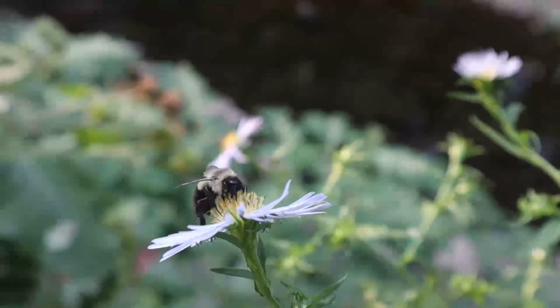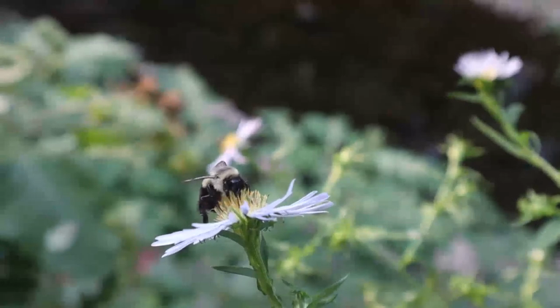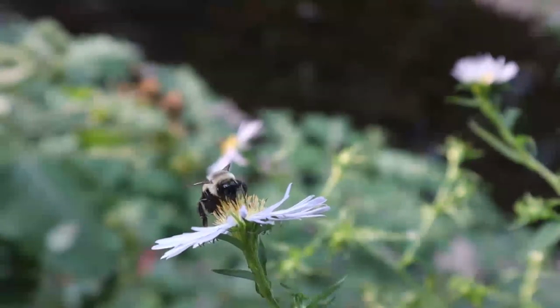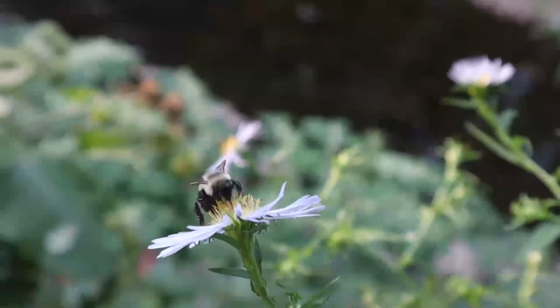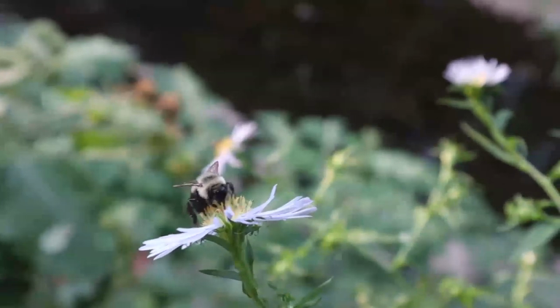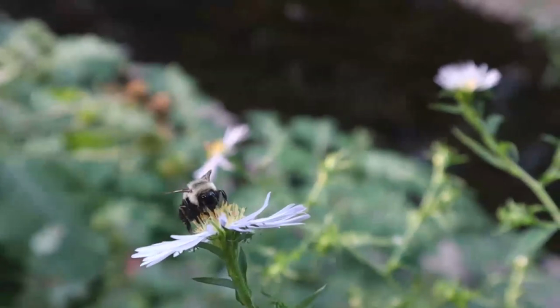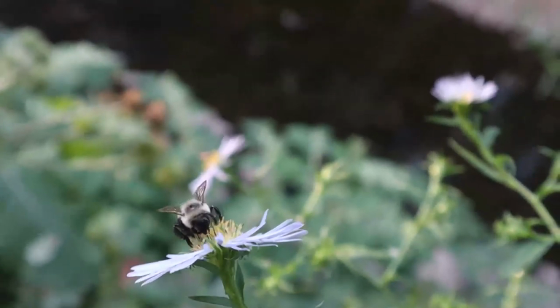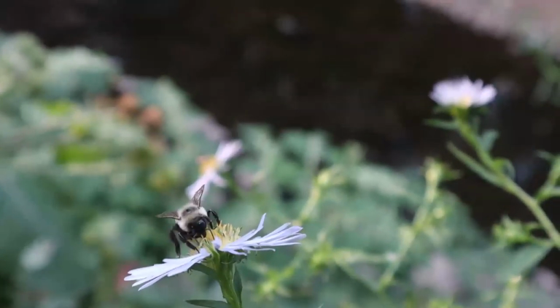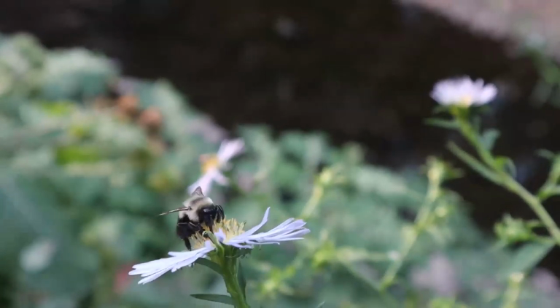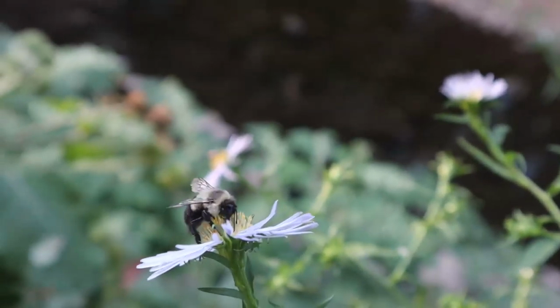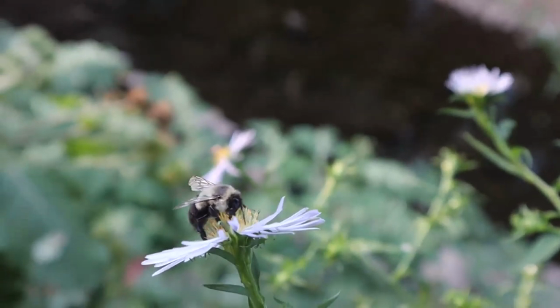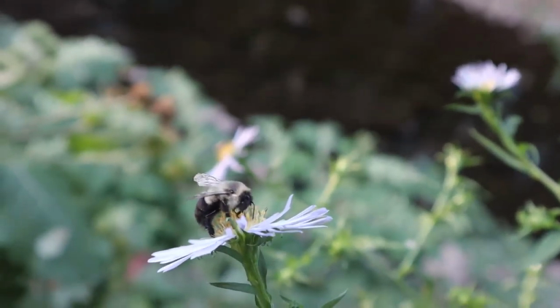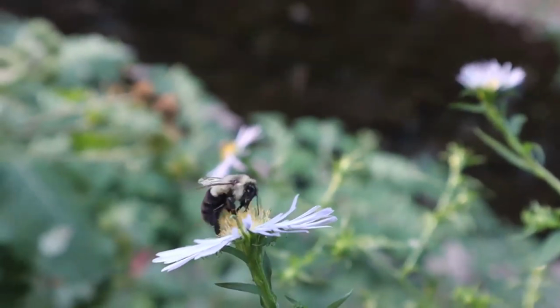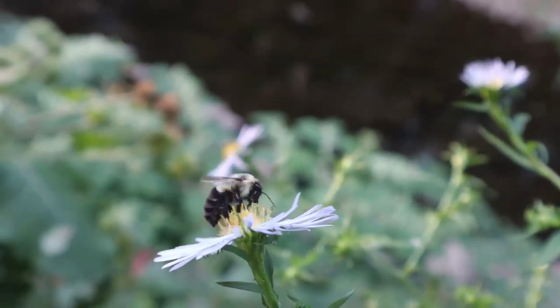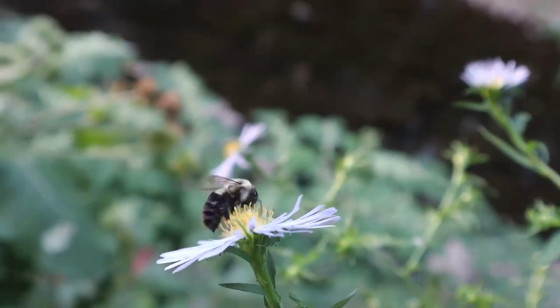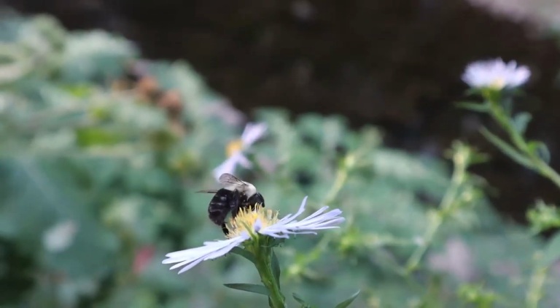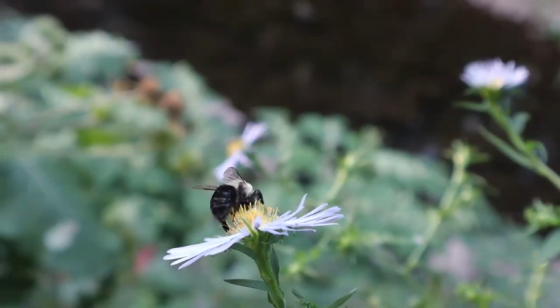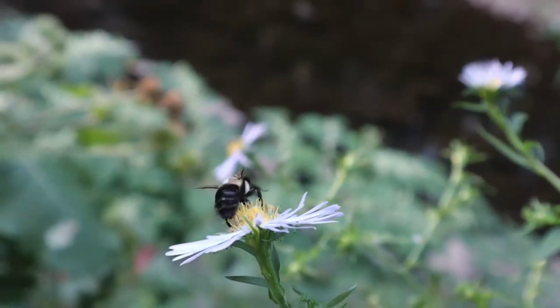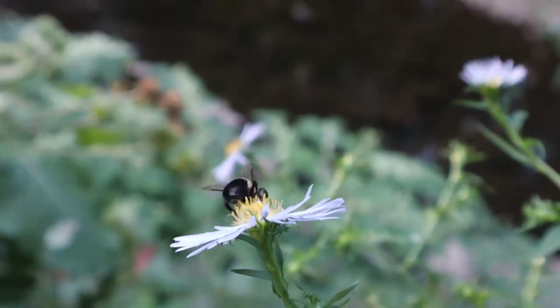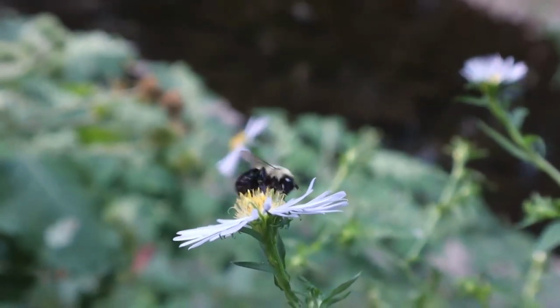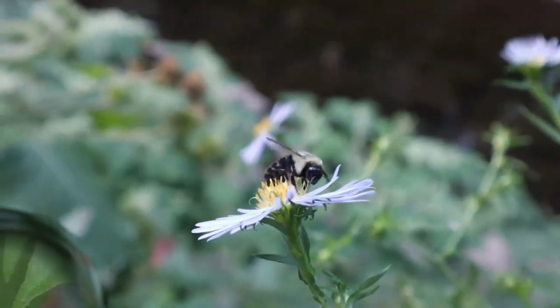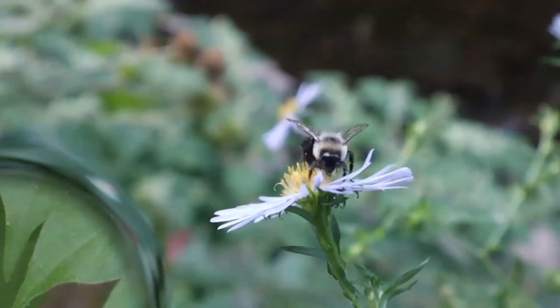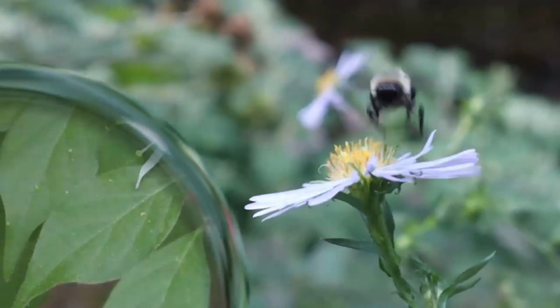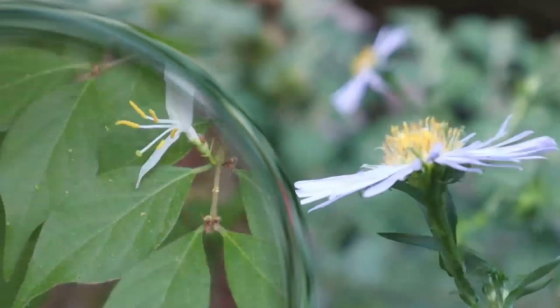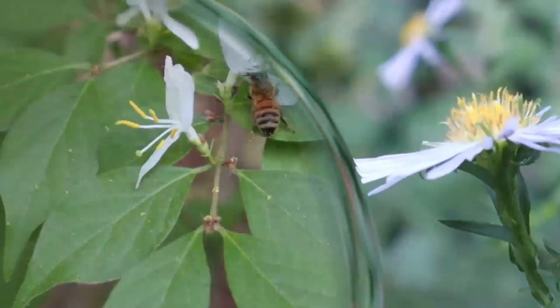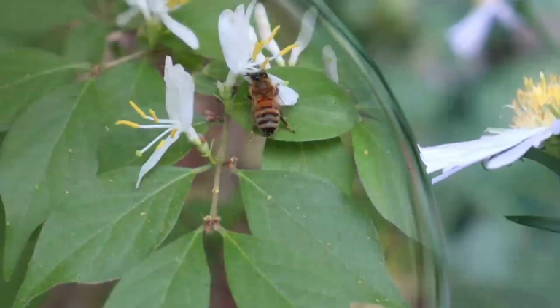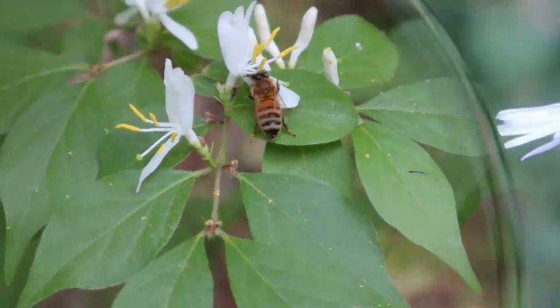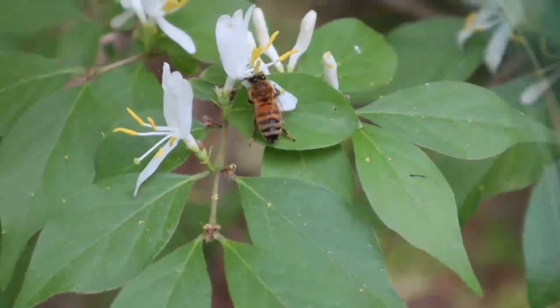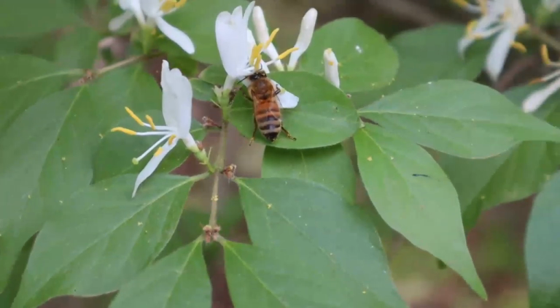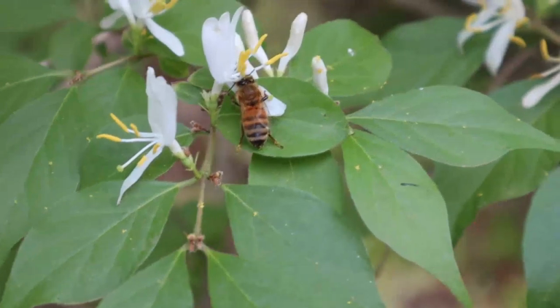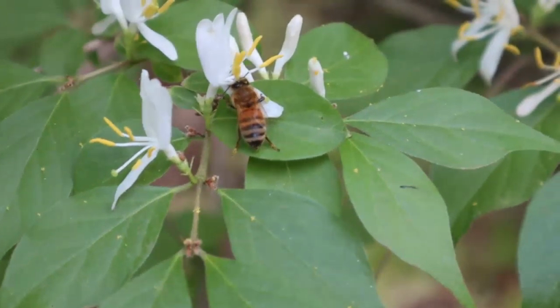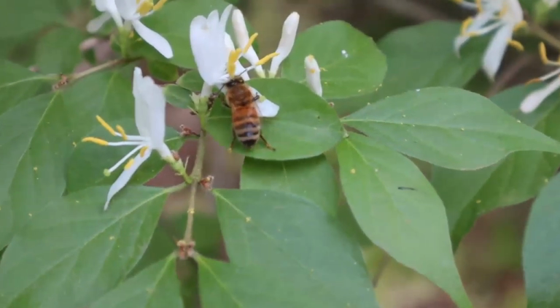These are pollinators which help the plants grow. They also take the pollen back to their hives to make honey.